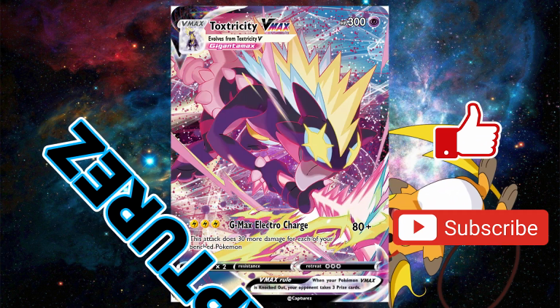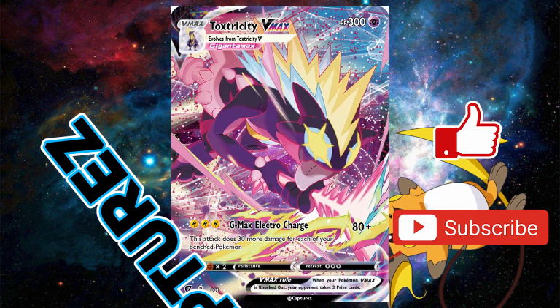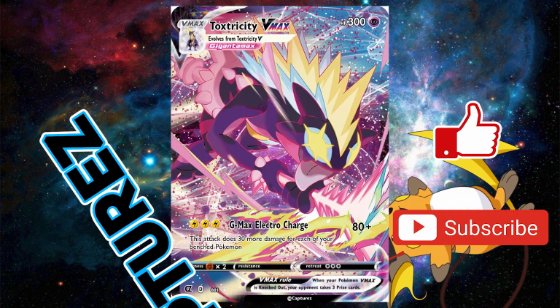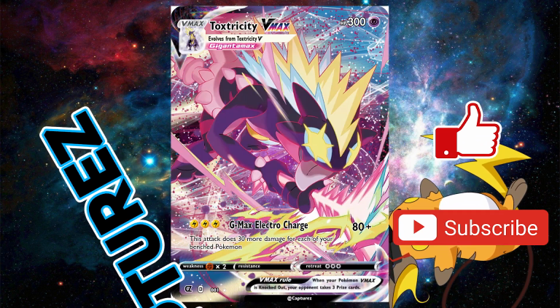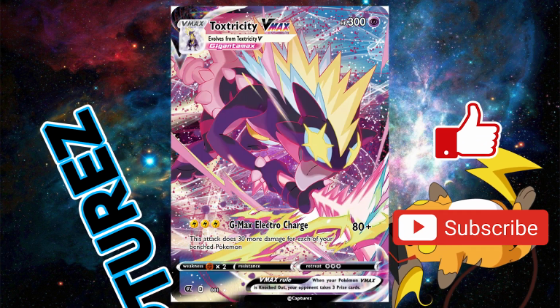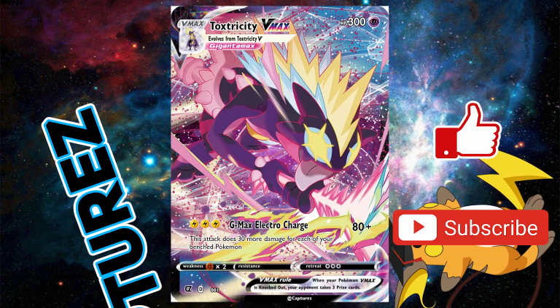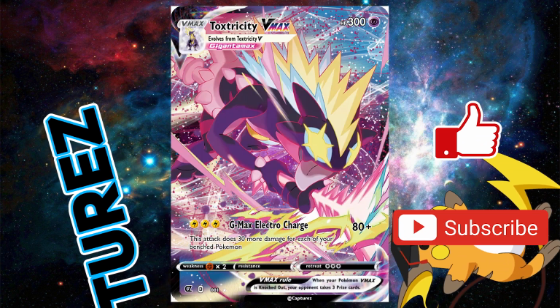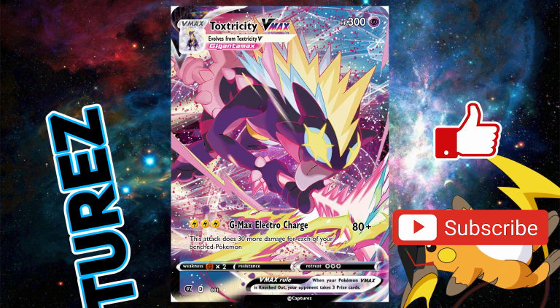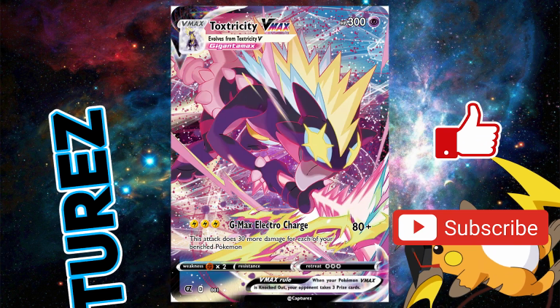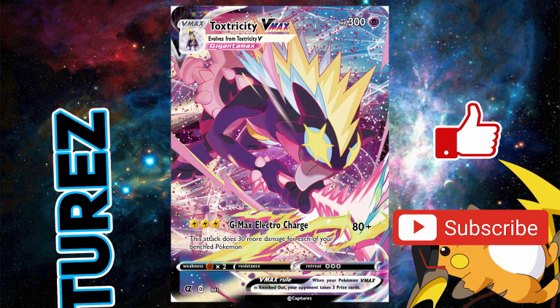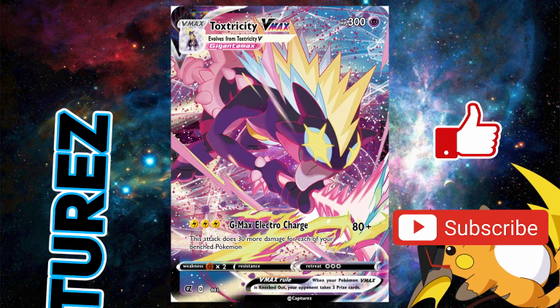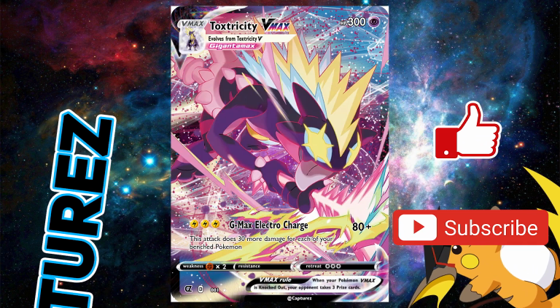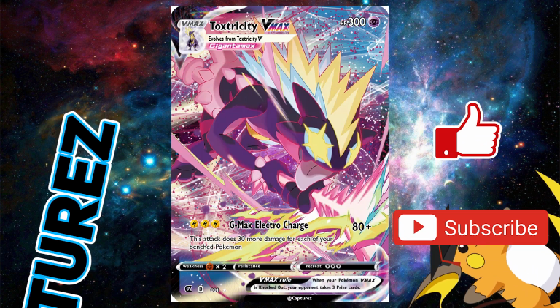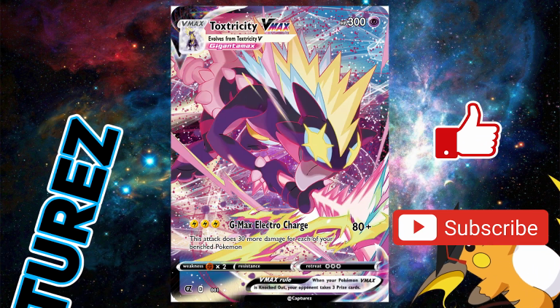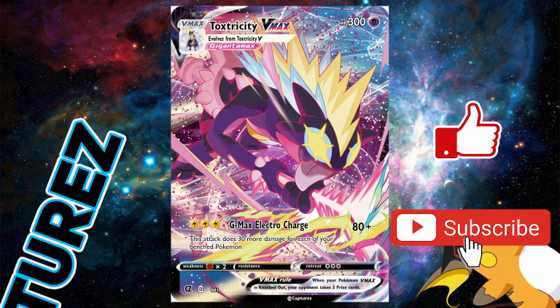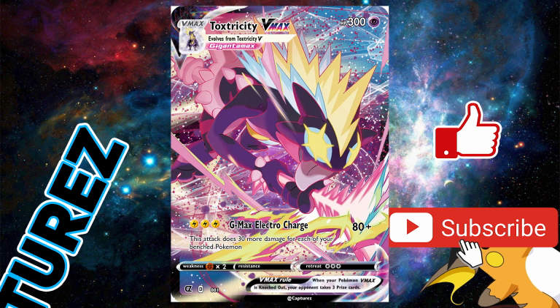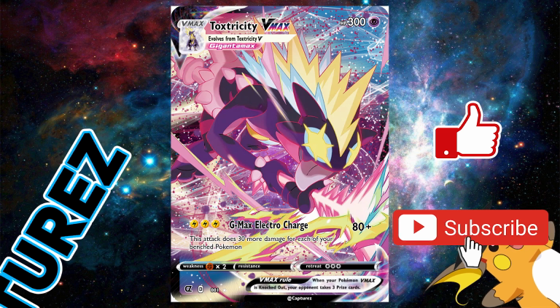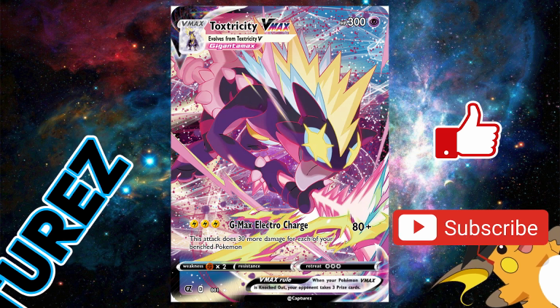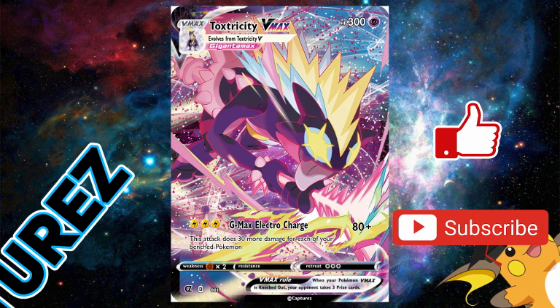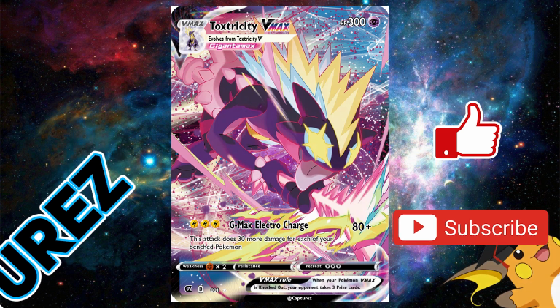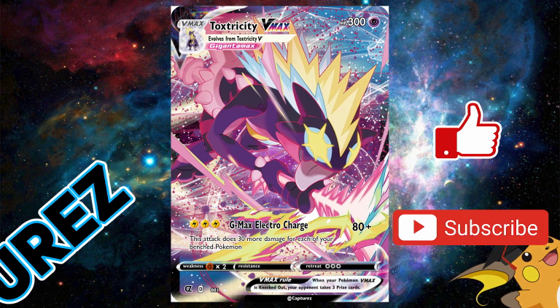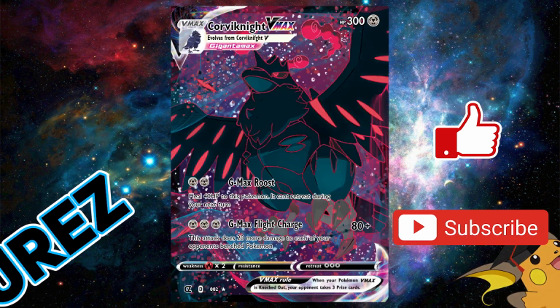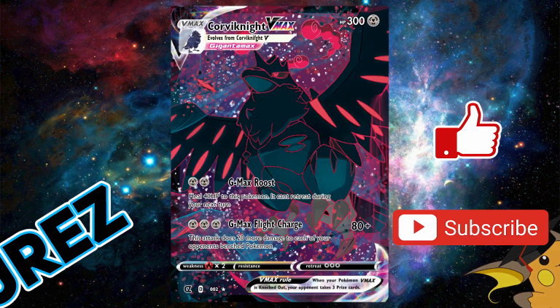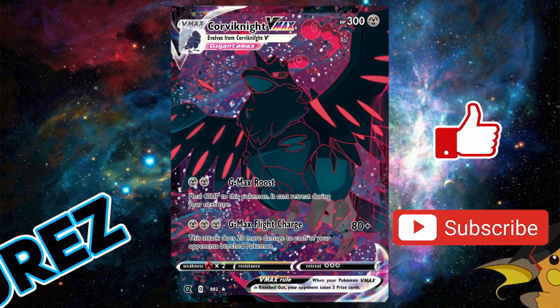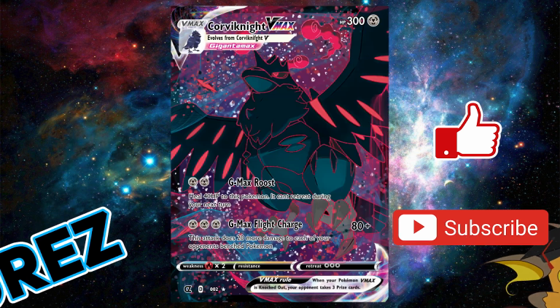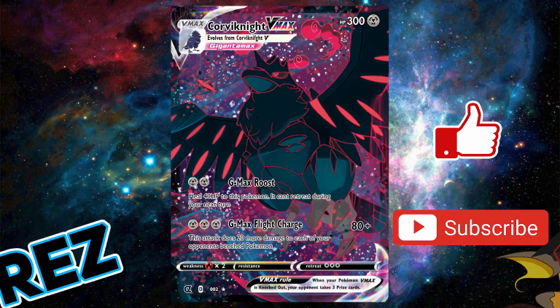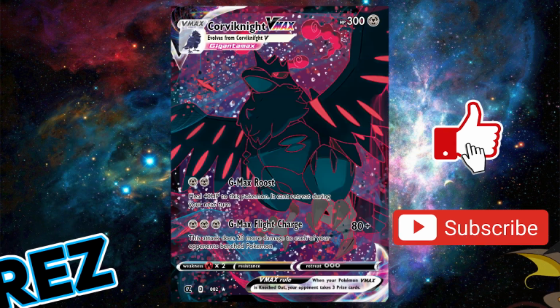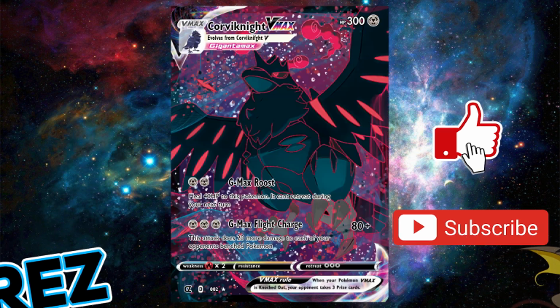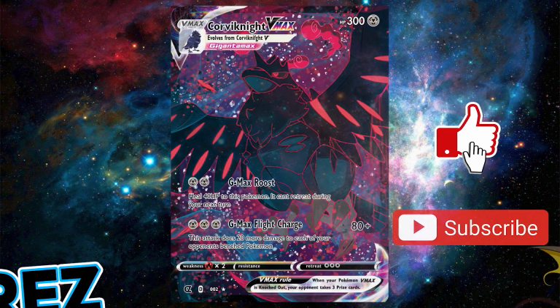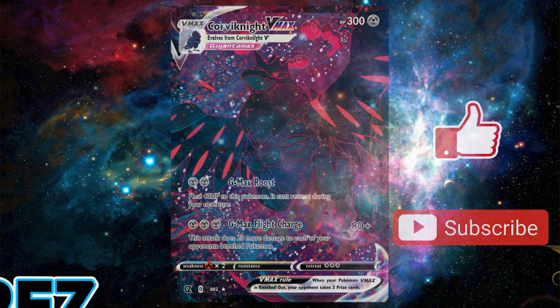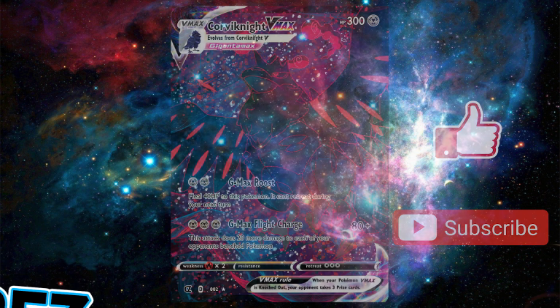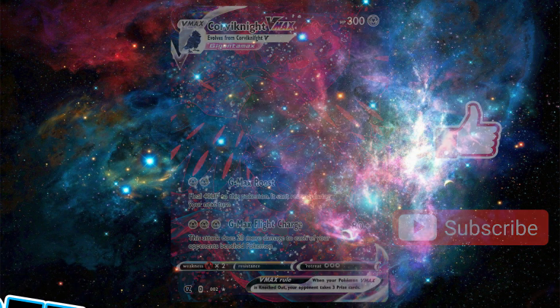If you find this video helpful, please click that subscribe button and while you're at it, please hit the like button too.